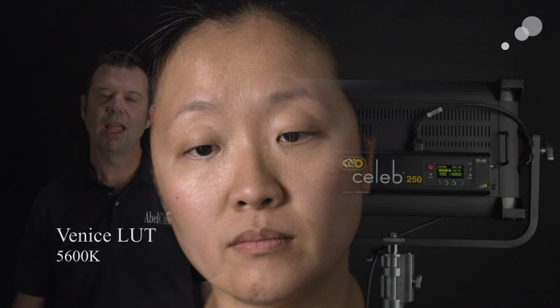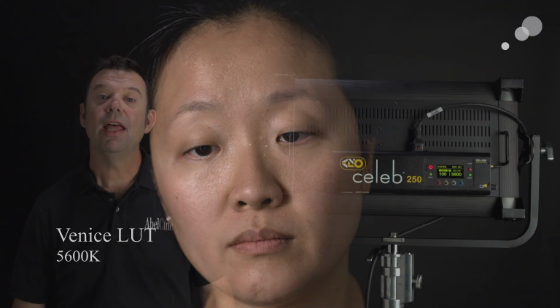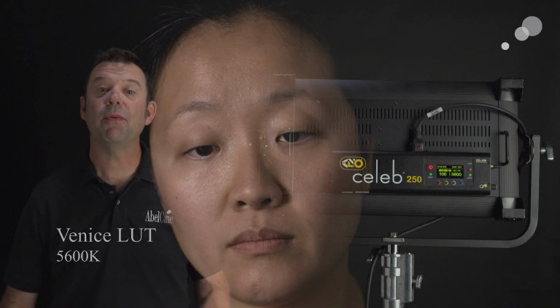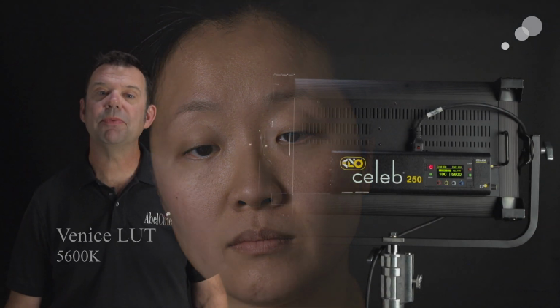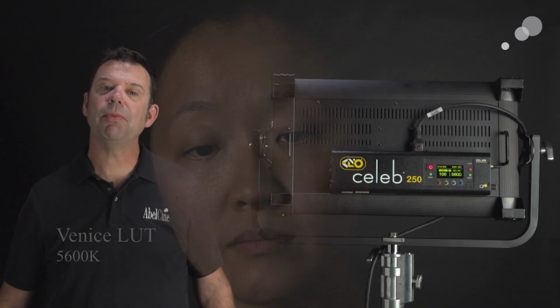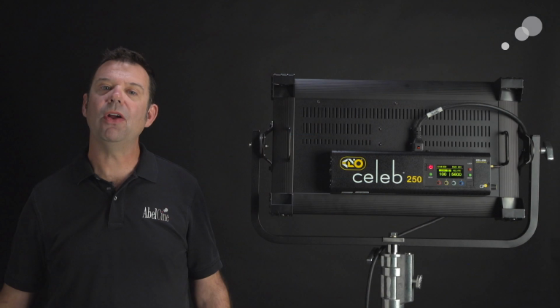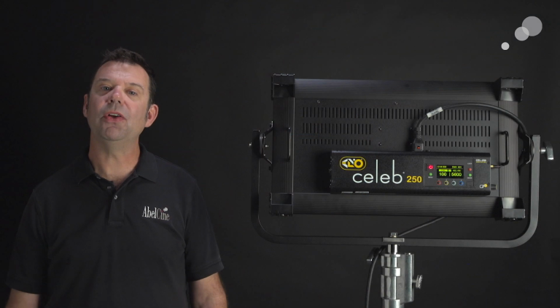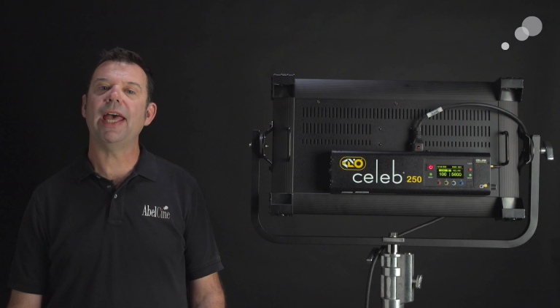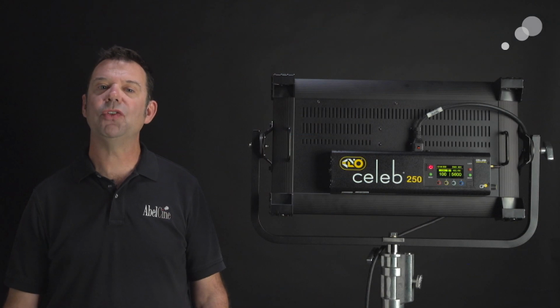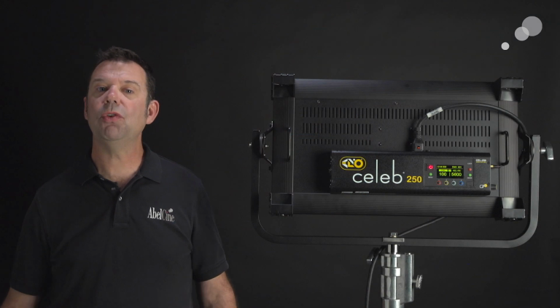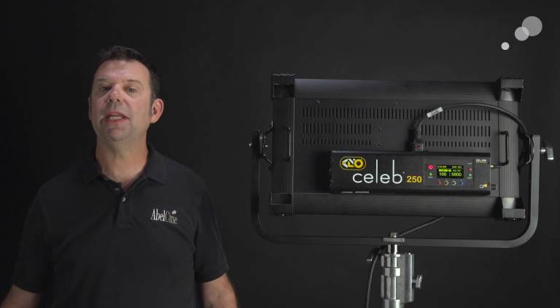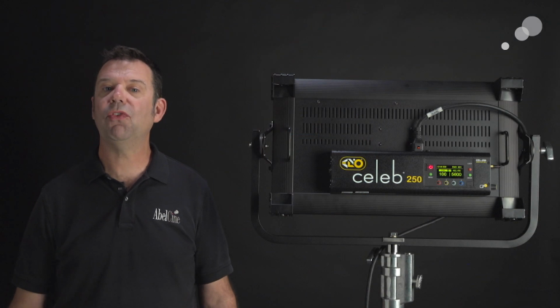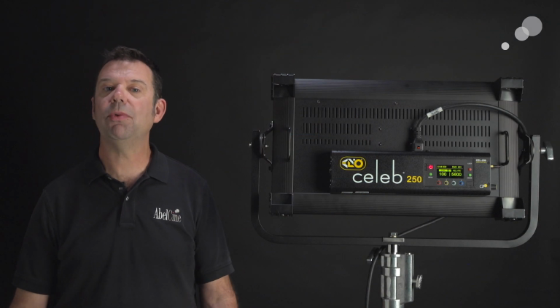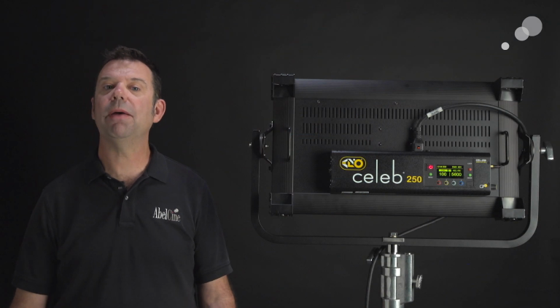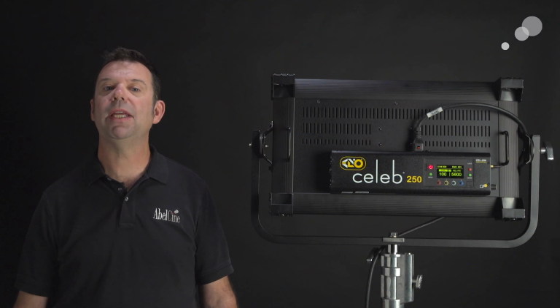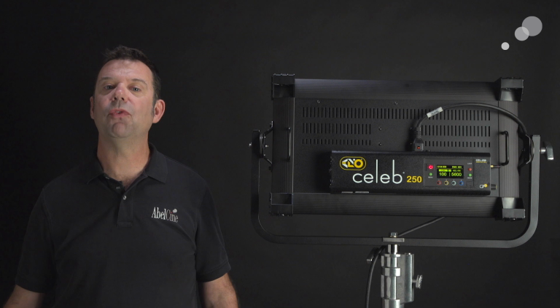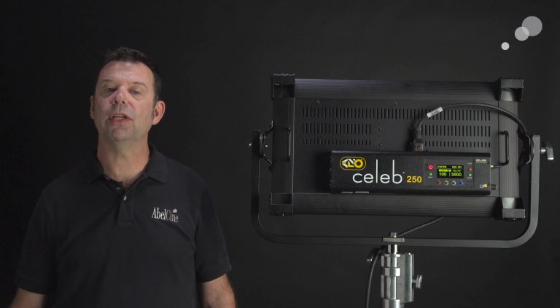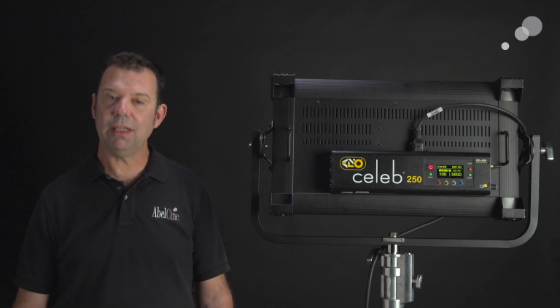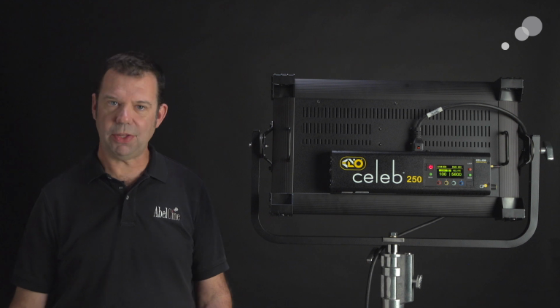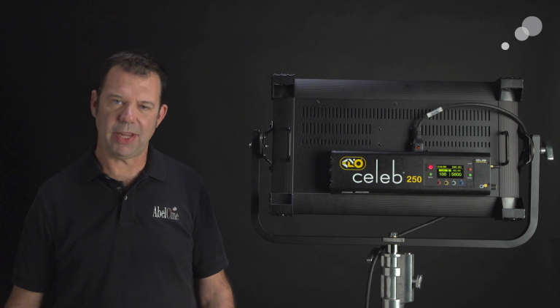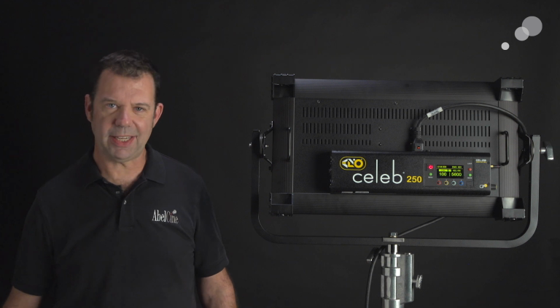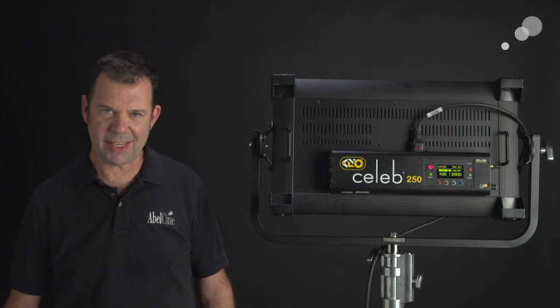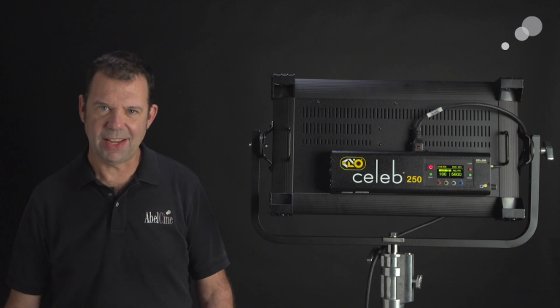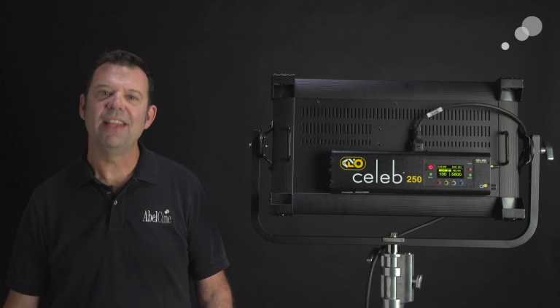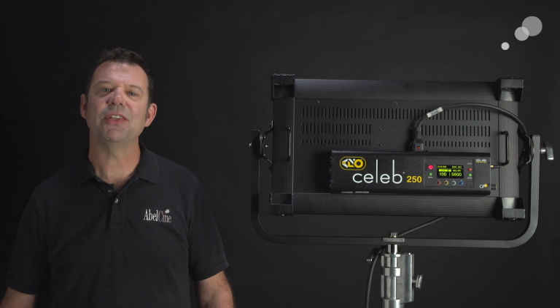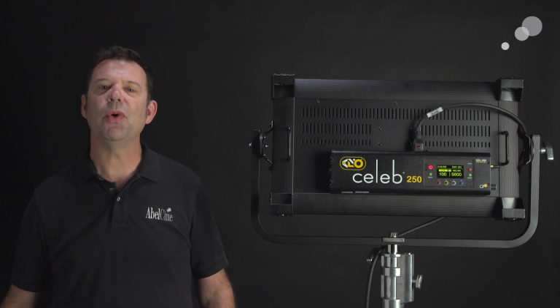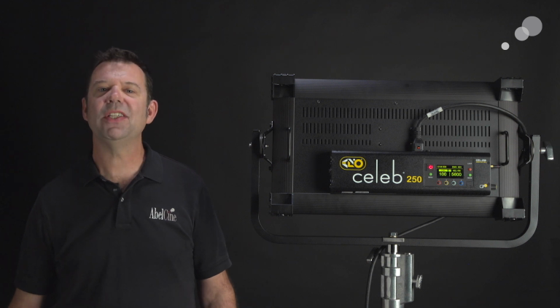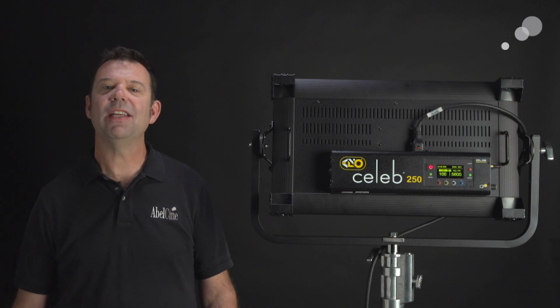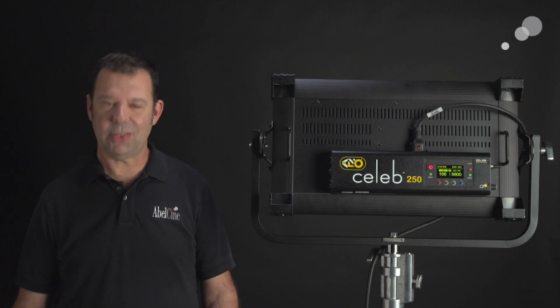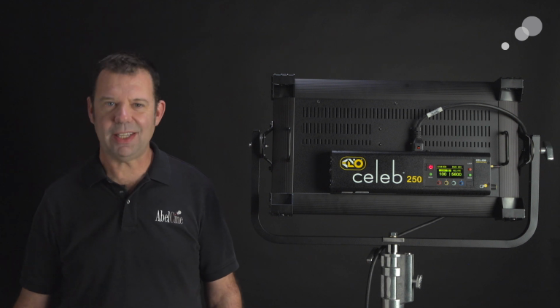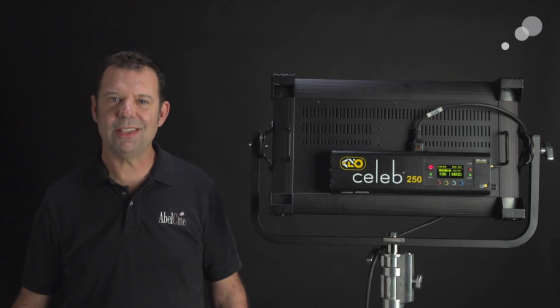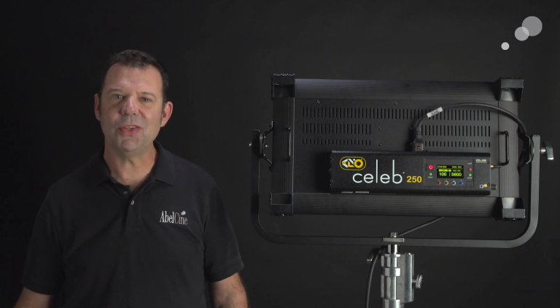That wraps up our look at the TrueMatch firmware update for Kinaflow LEDs. Thanks for watching, and I'll see you again soon.